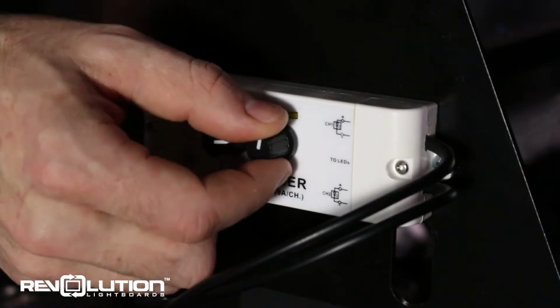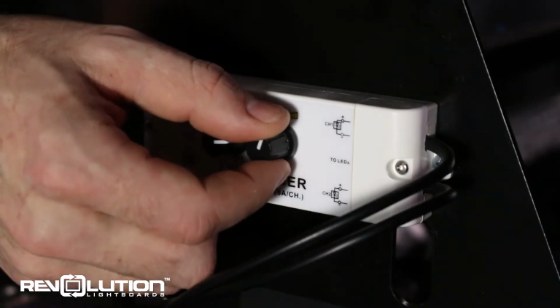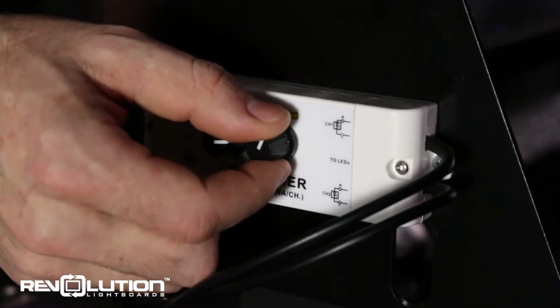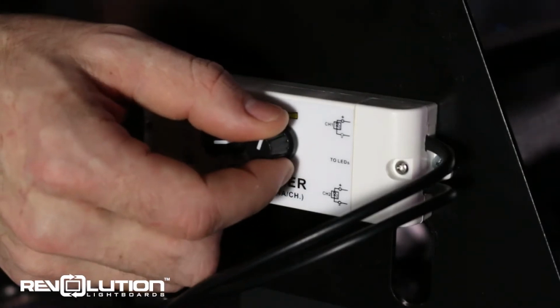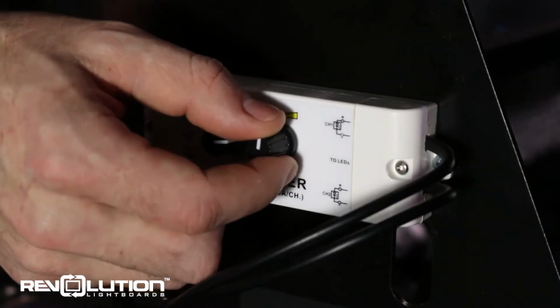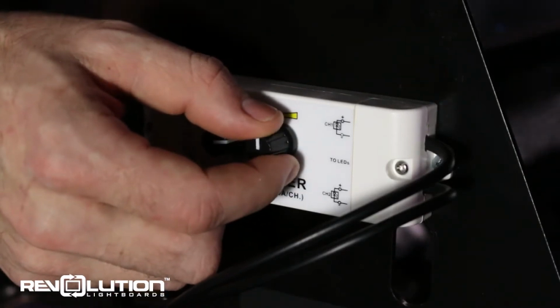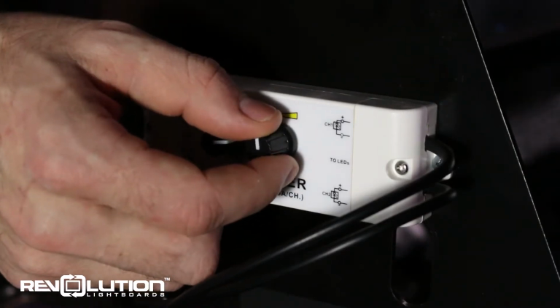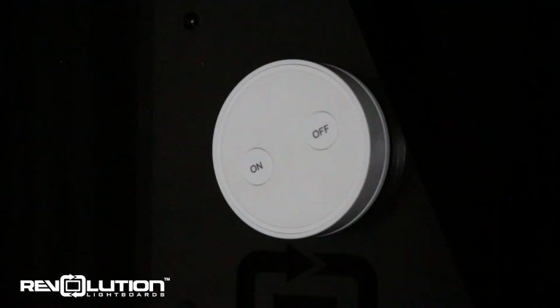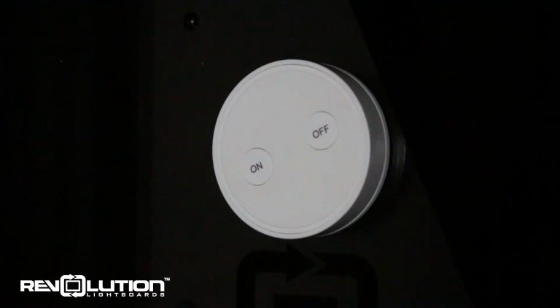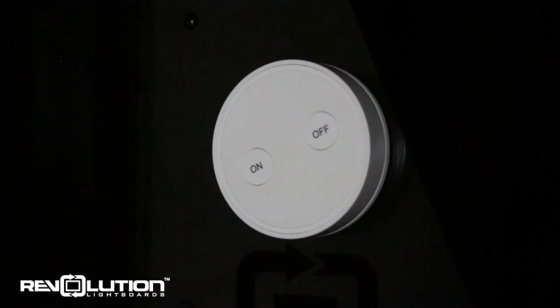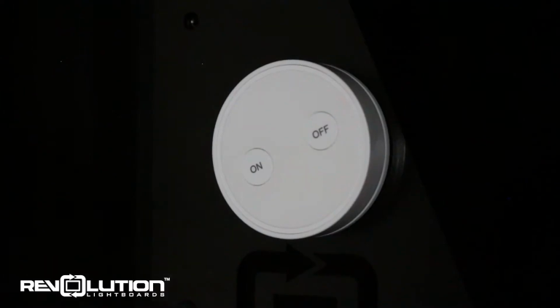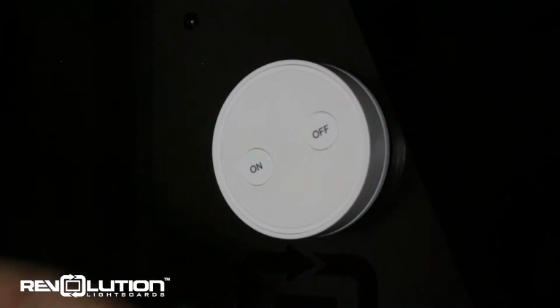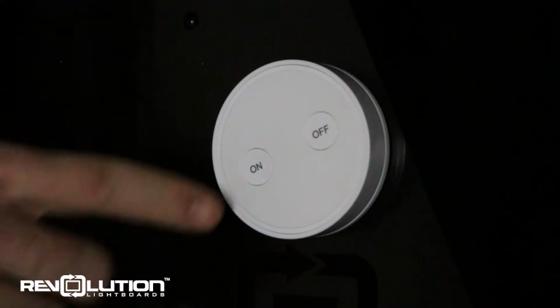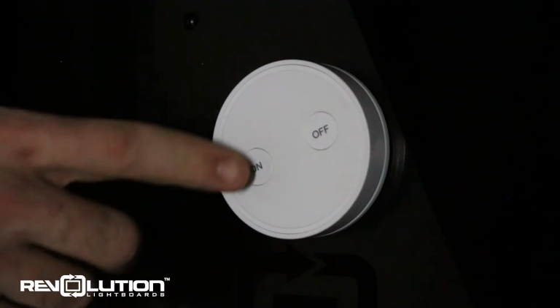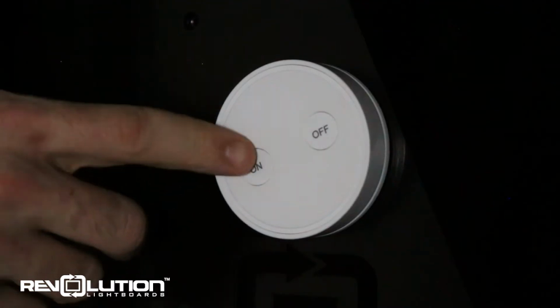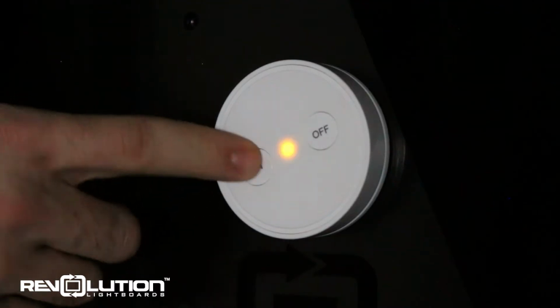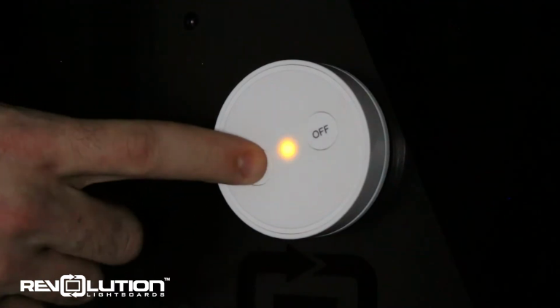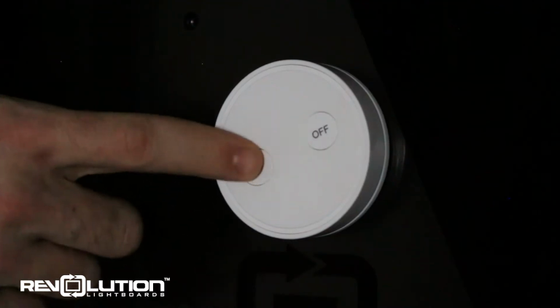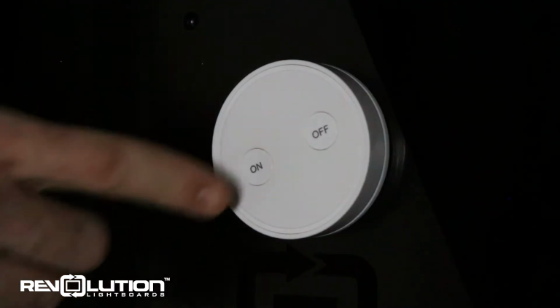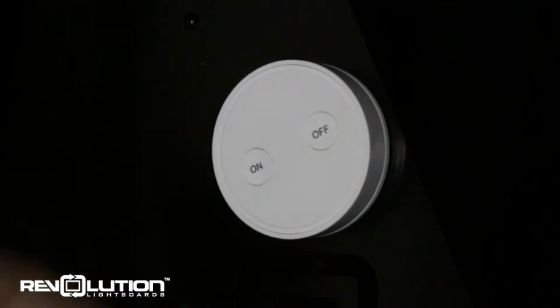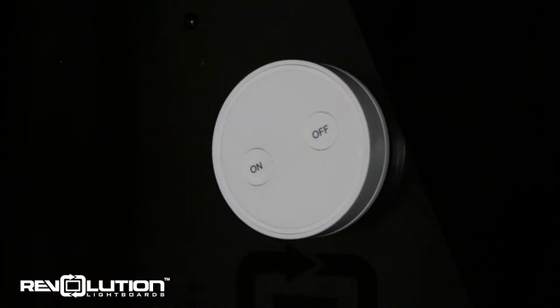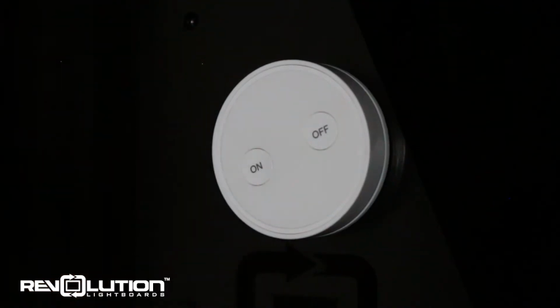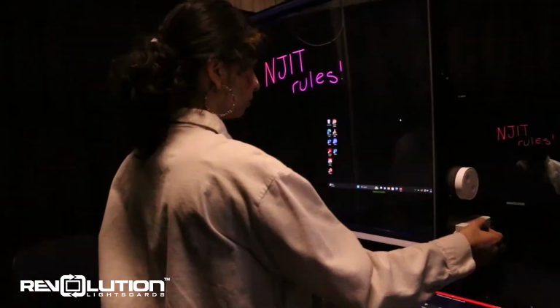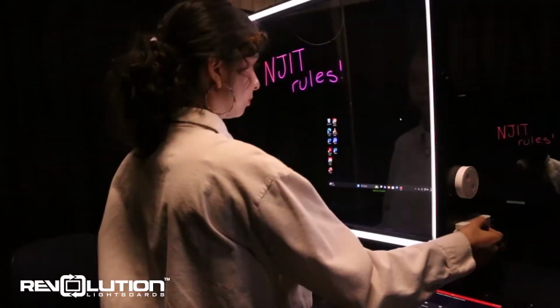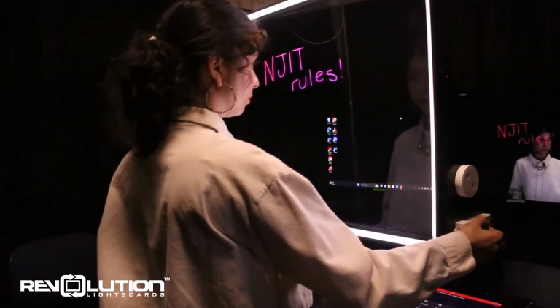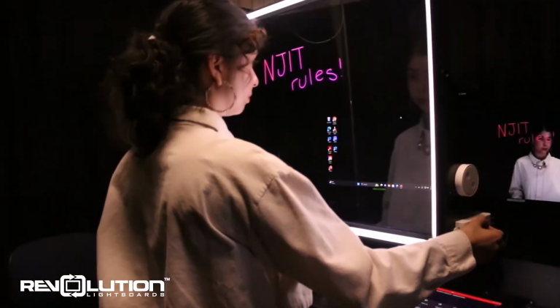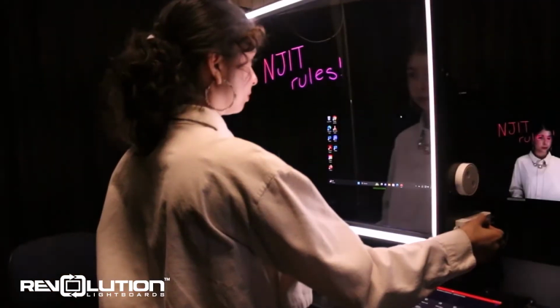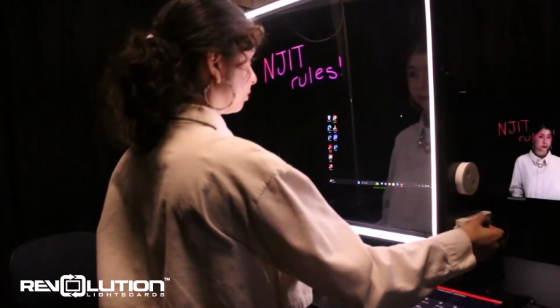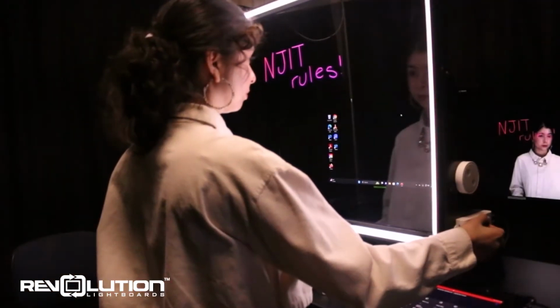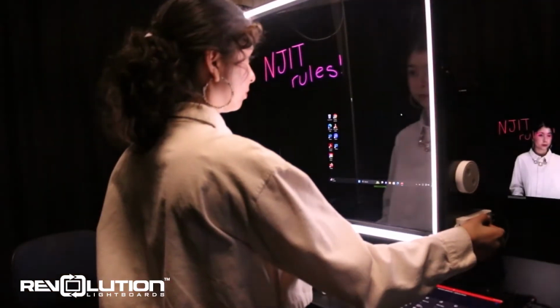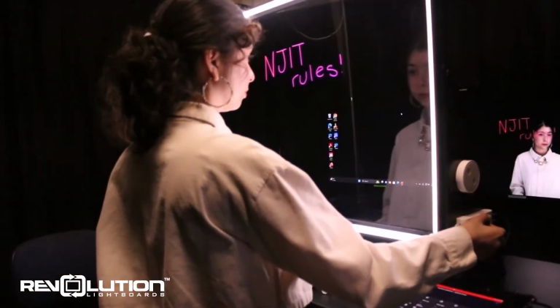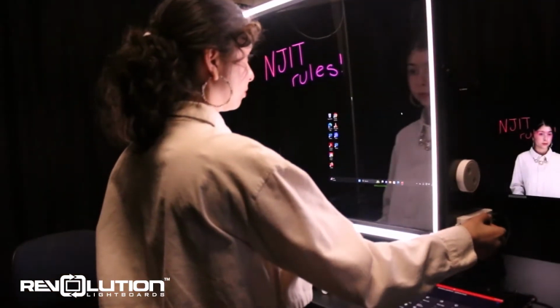As the name suggests, the one-button studio activates with just one button press, located on the side of the system.